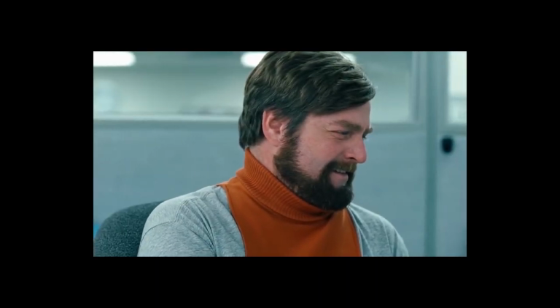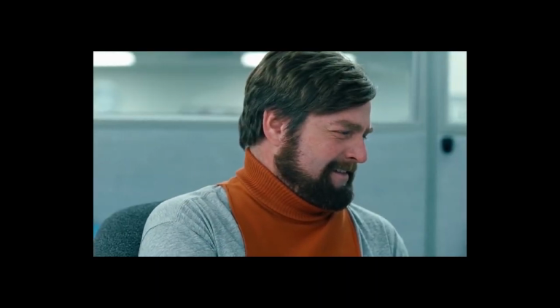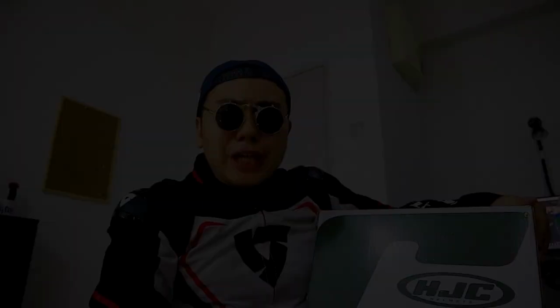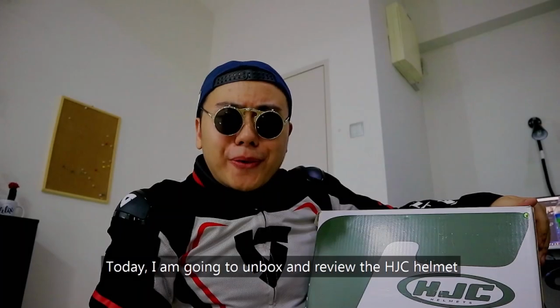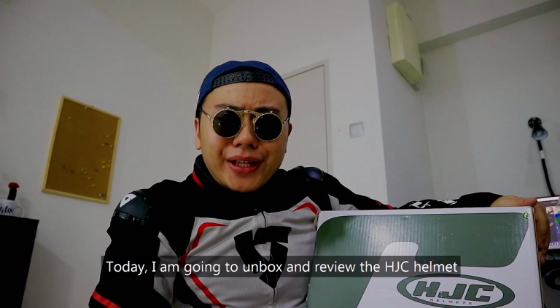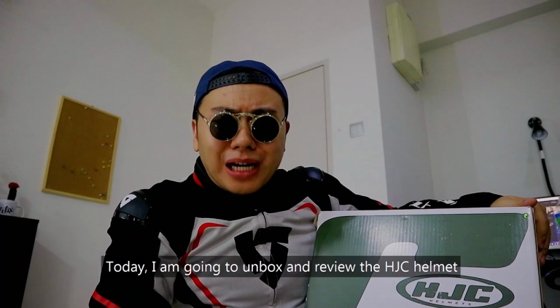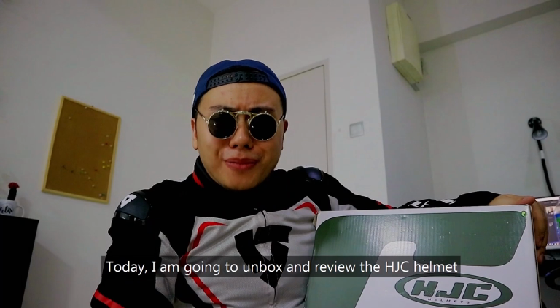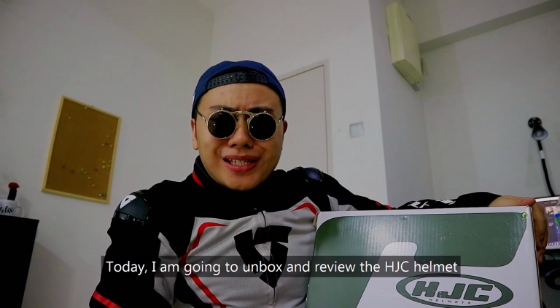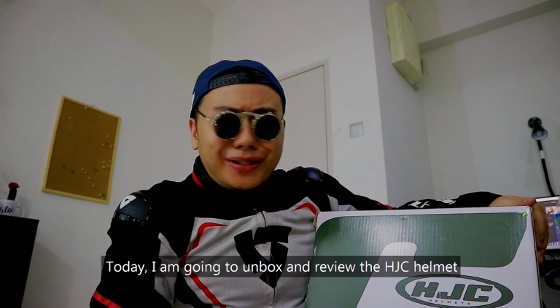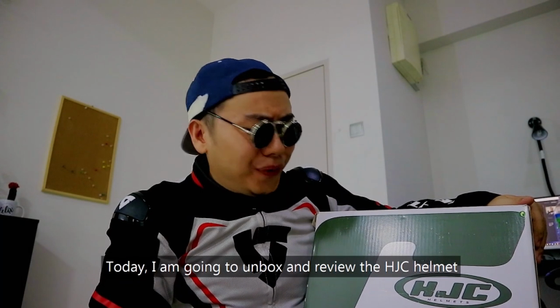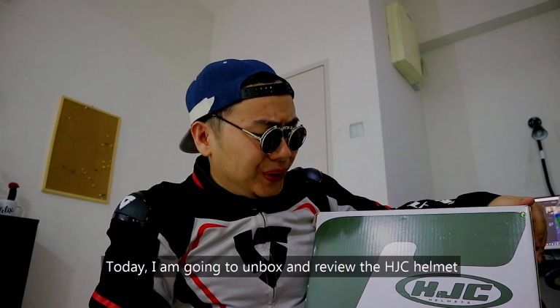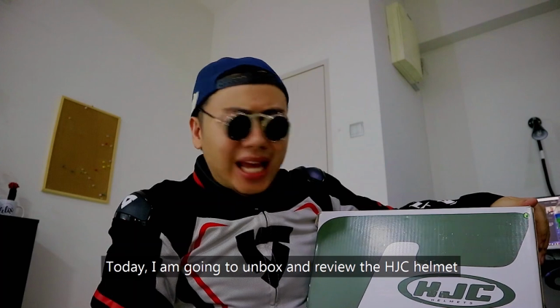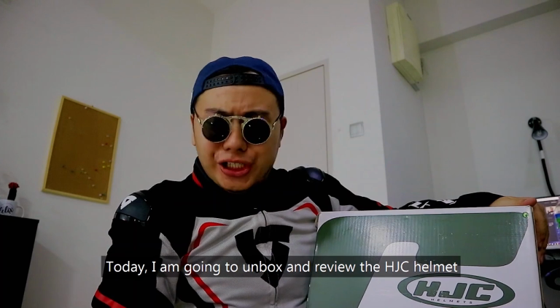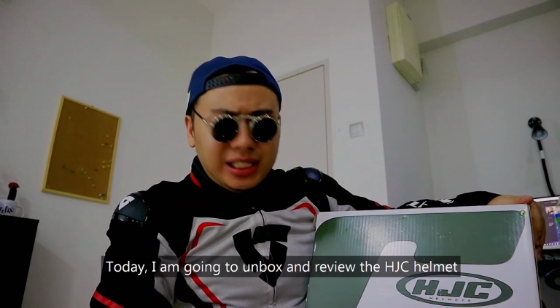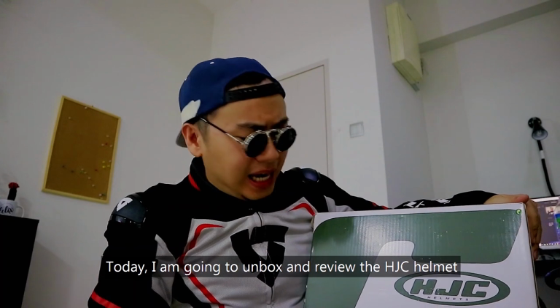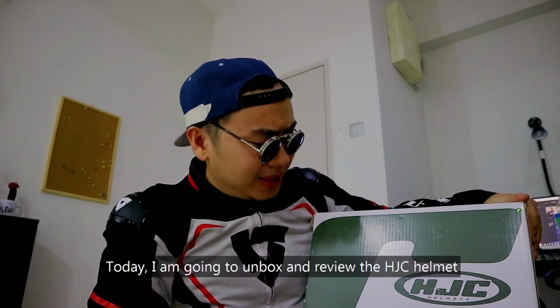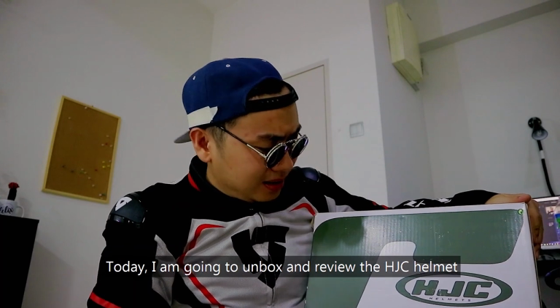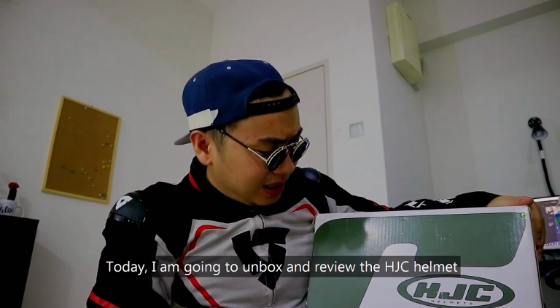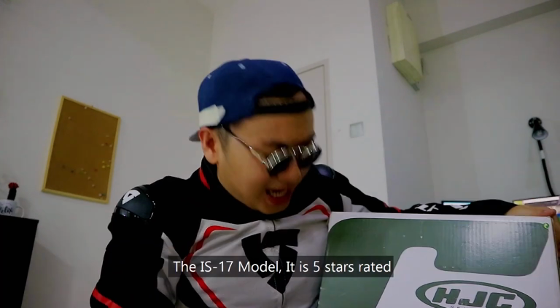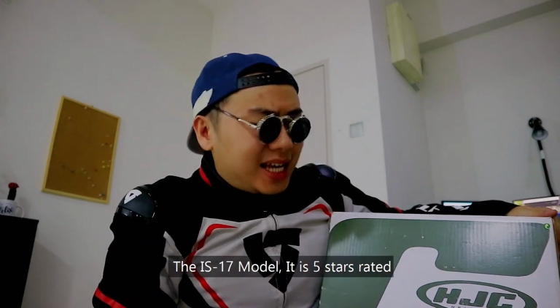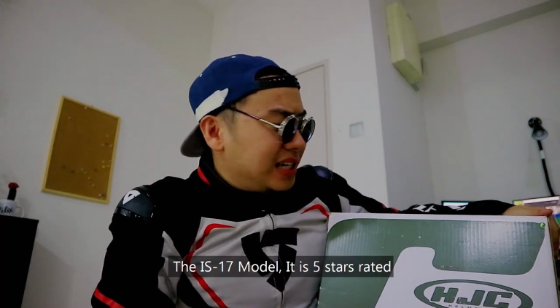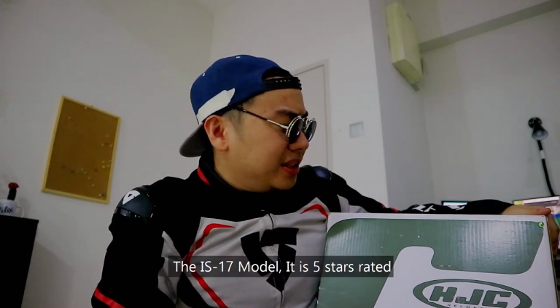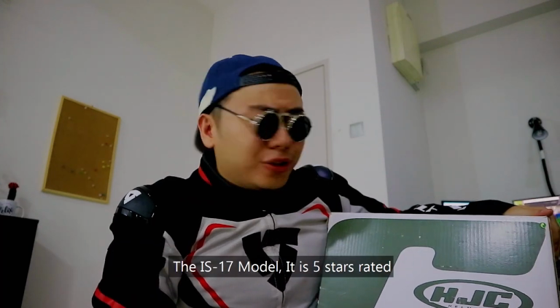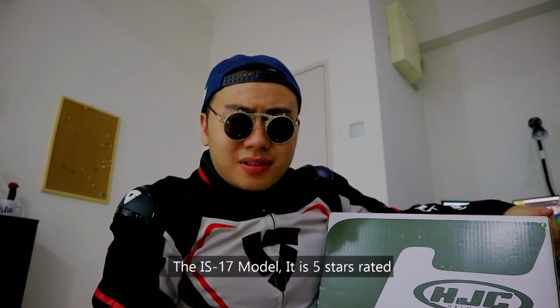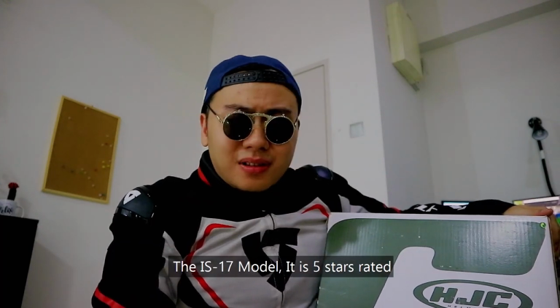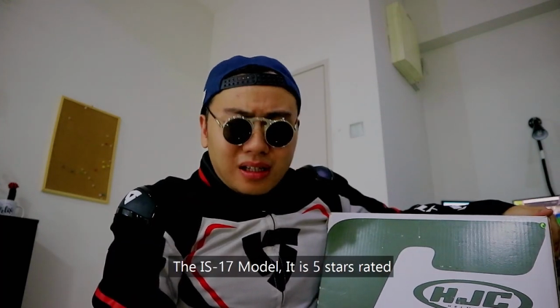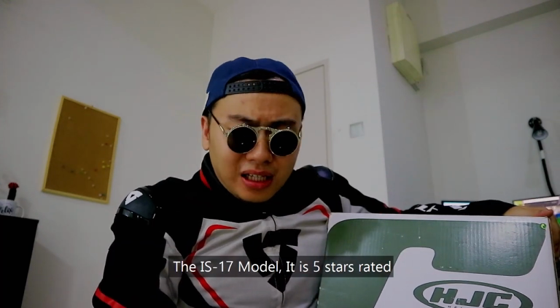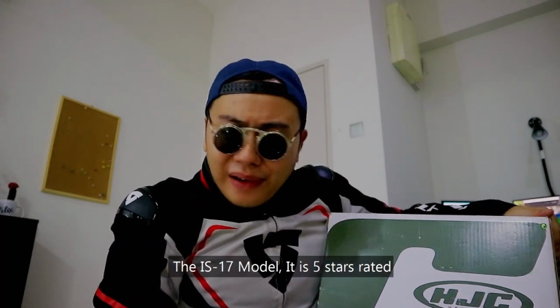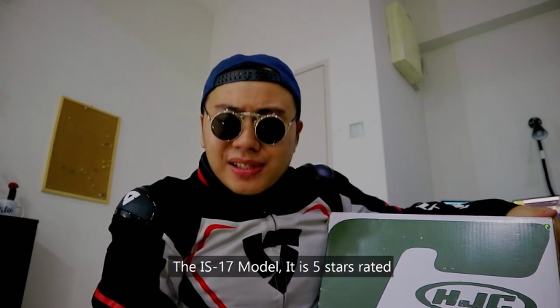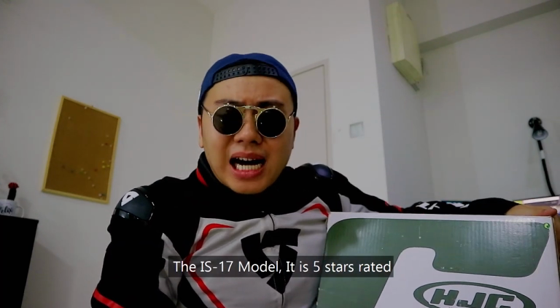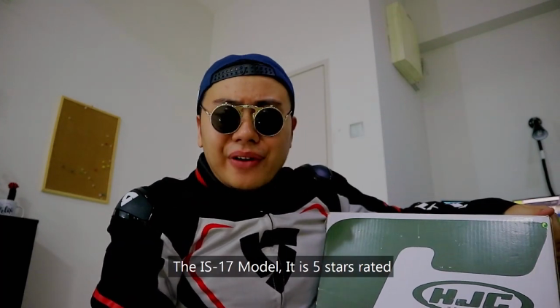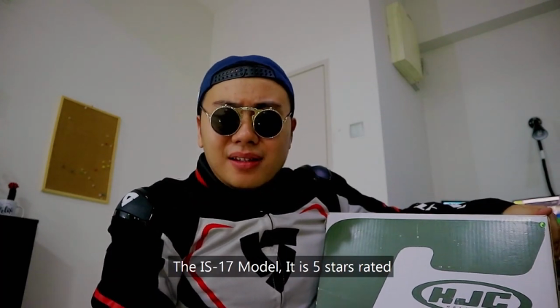Today I'm going to unbox and review the HJC helmet, the IS-17 model. It is 5-star rated.